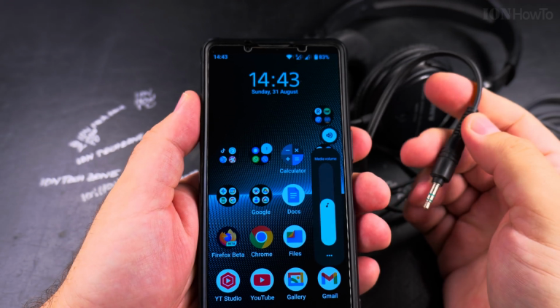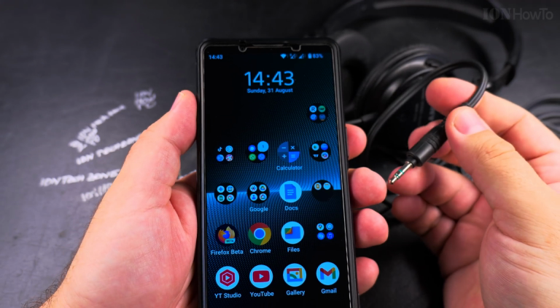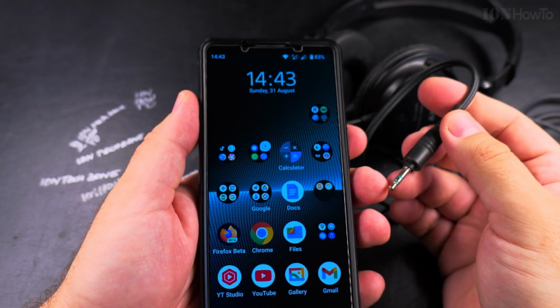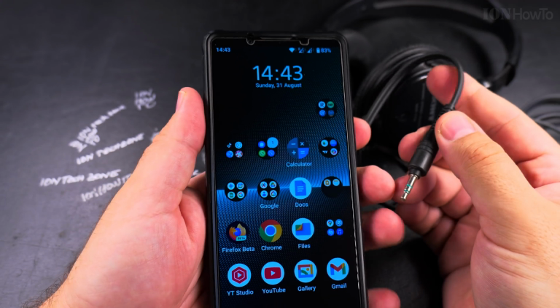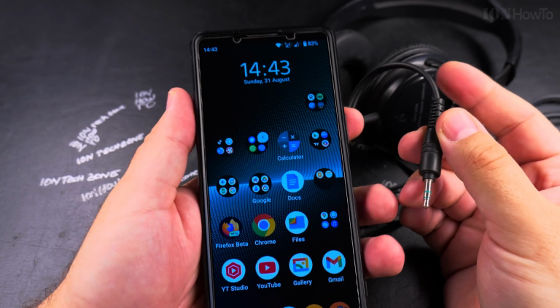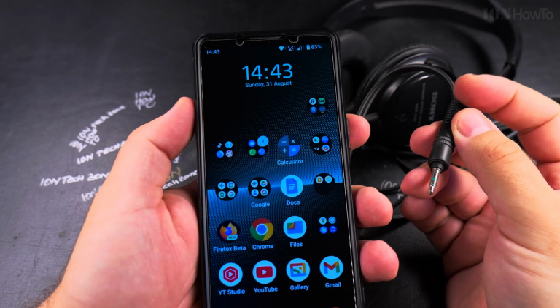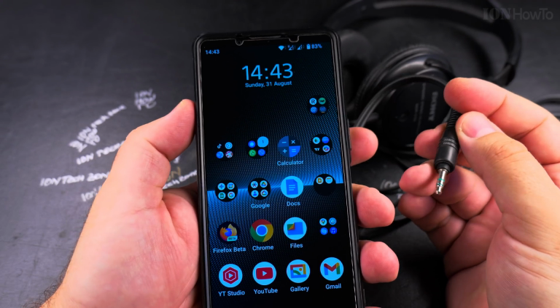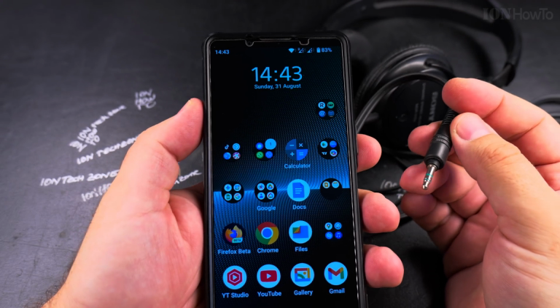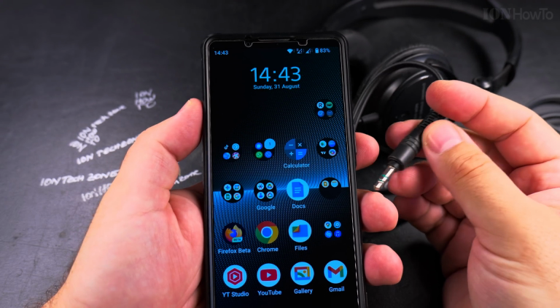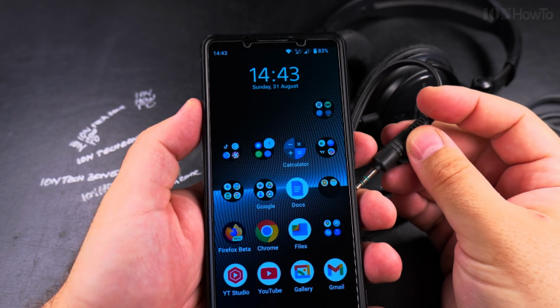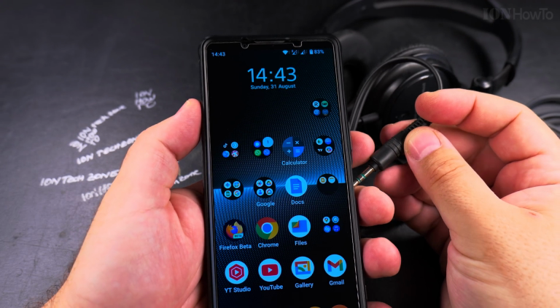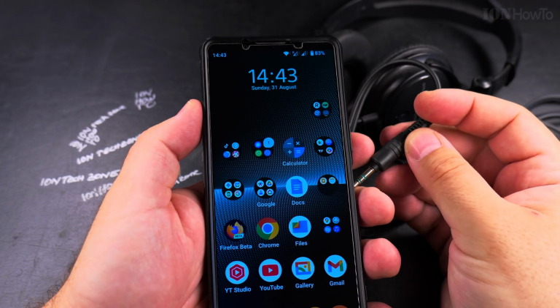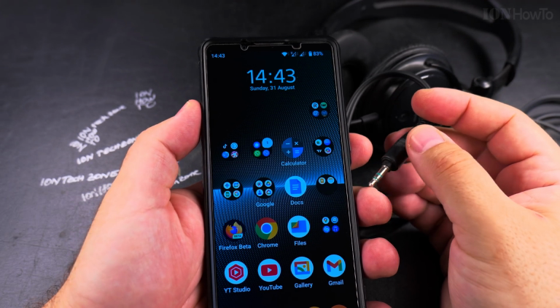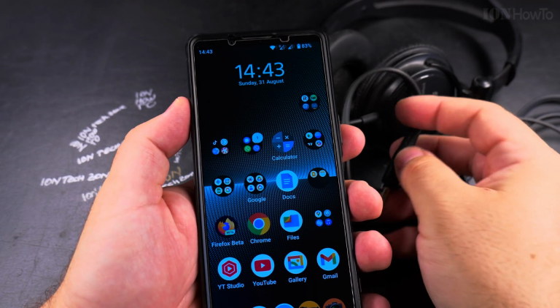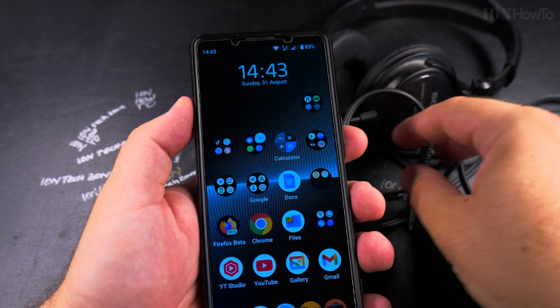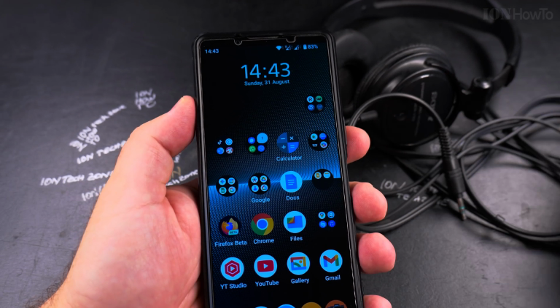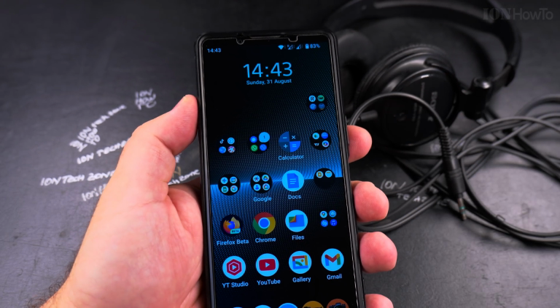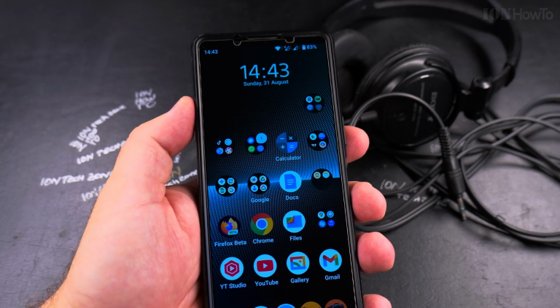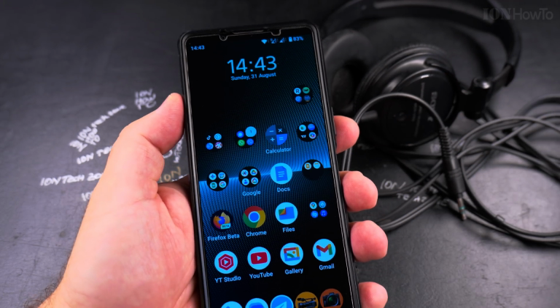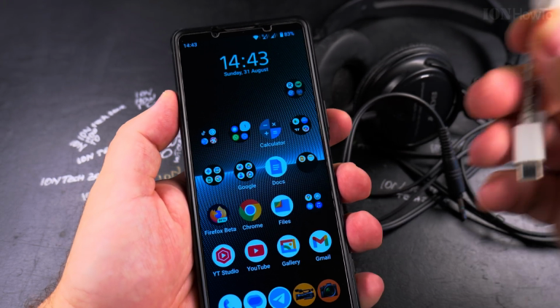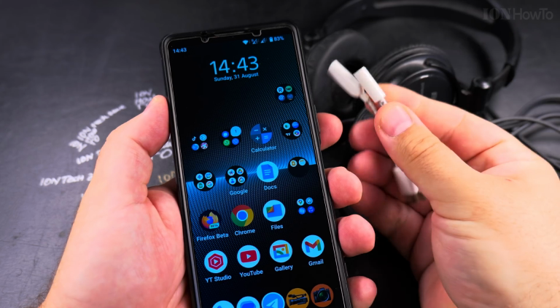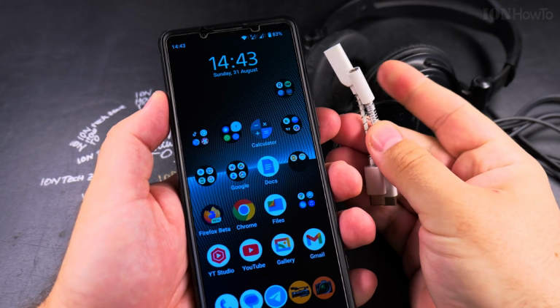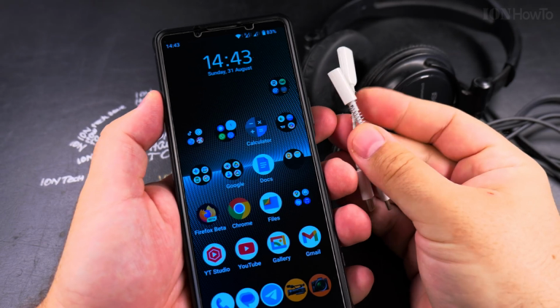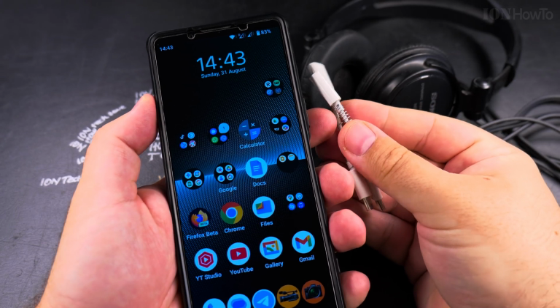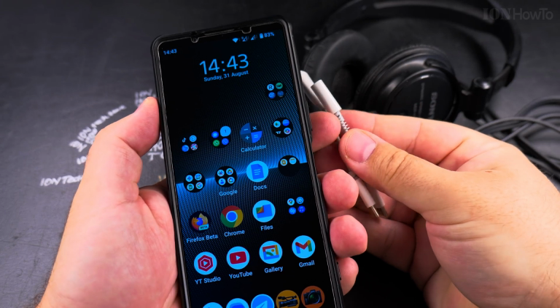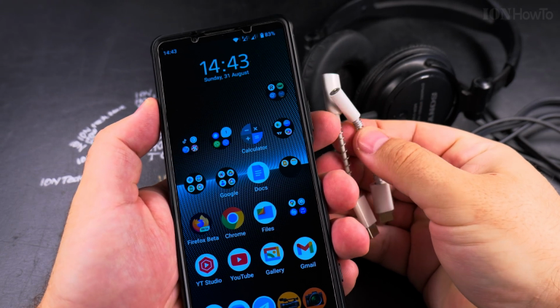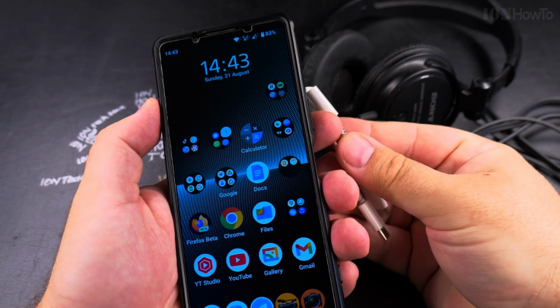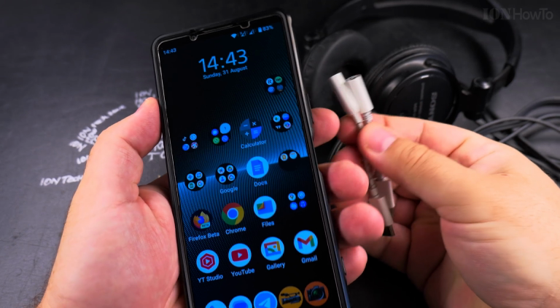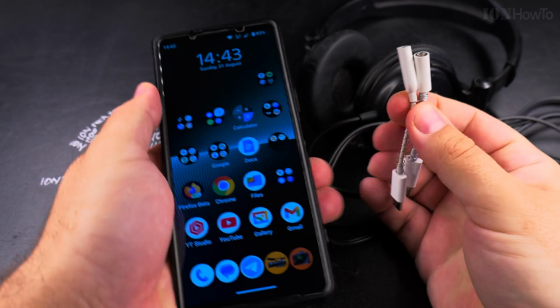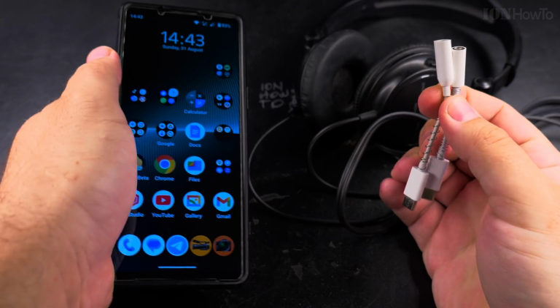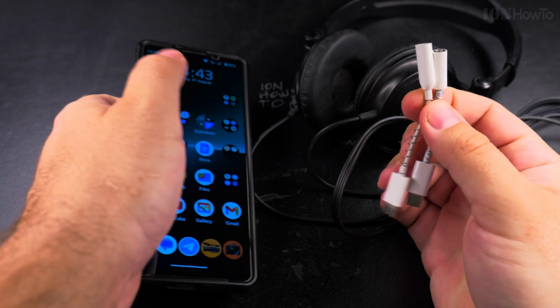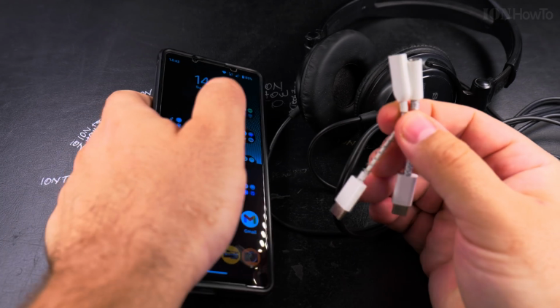But most Android phones these days don't have a headphone jack, and that's not a problem — you can use one of these adapters.